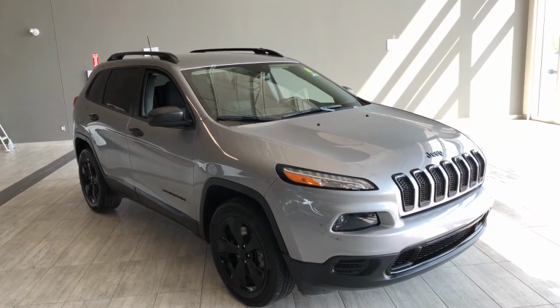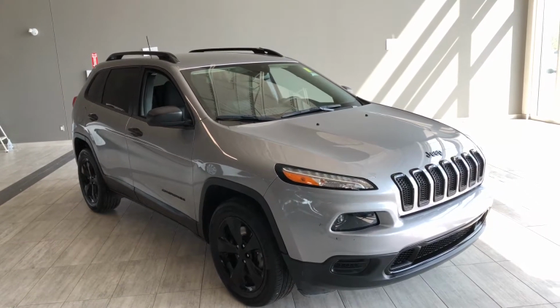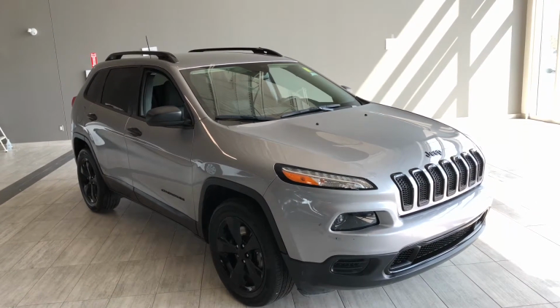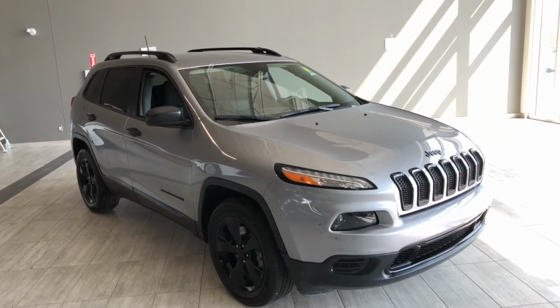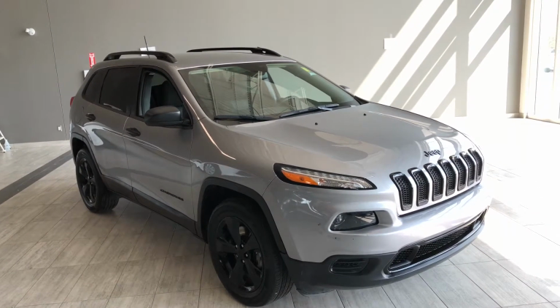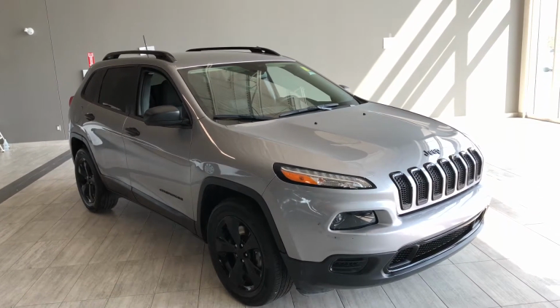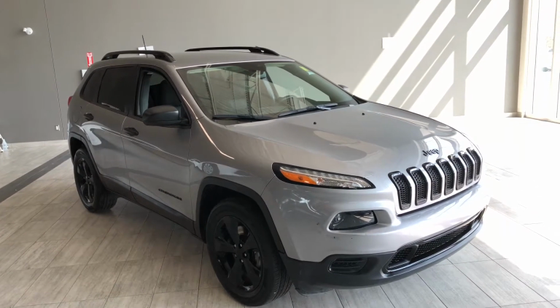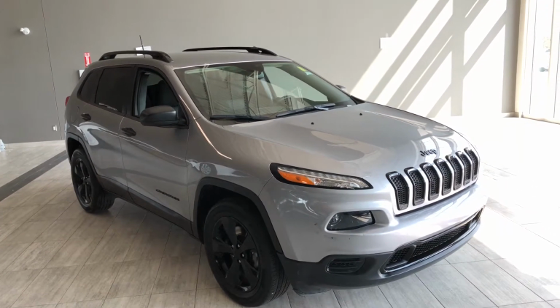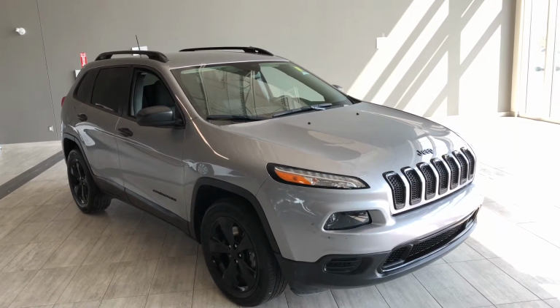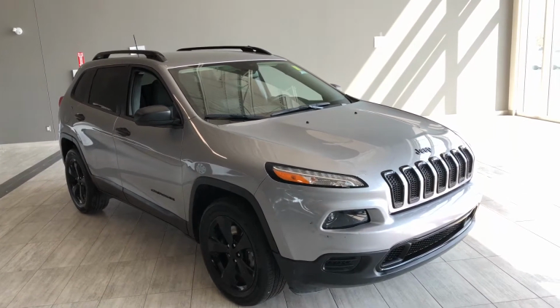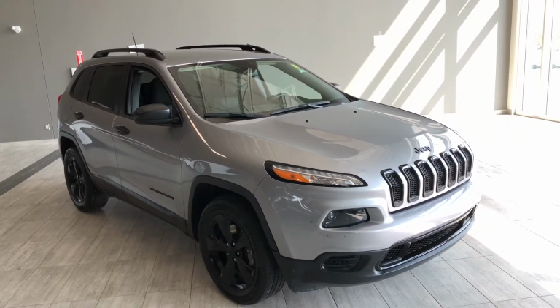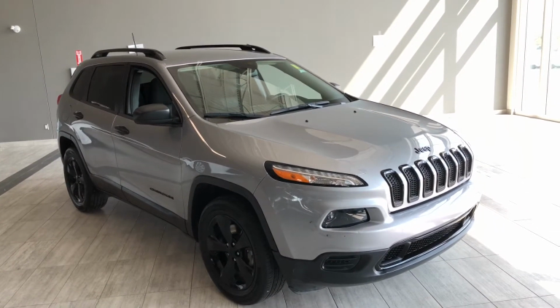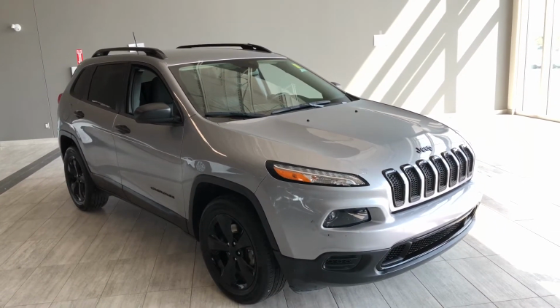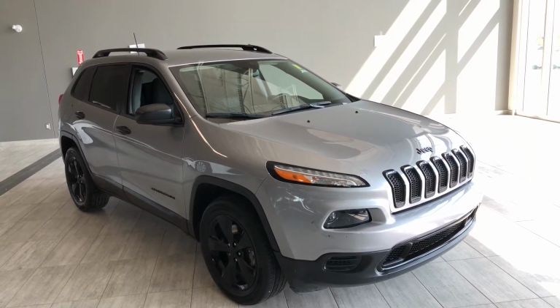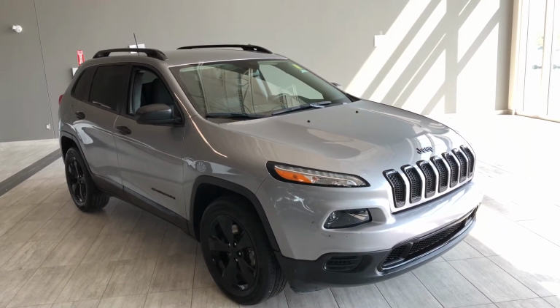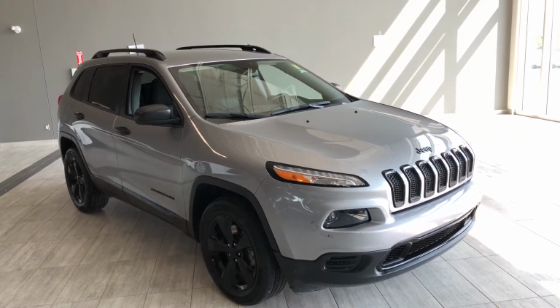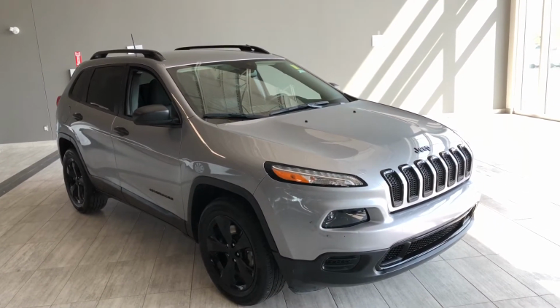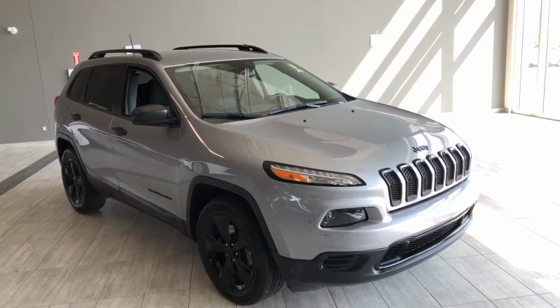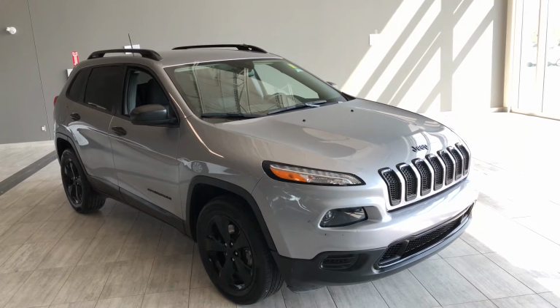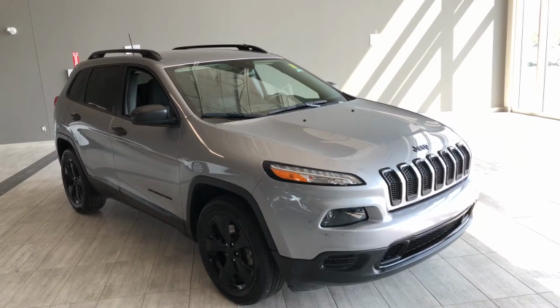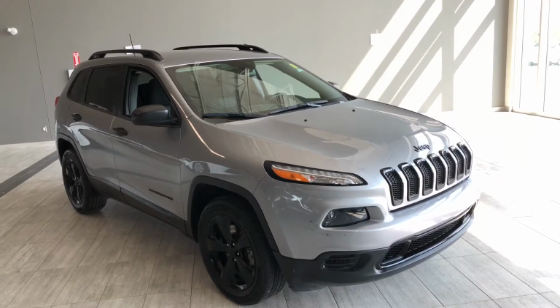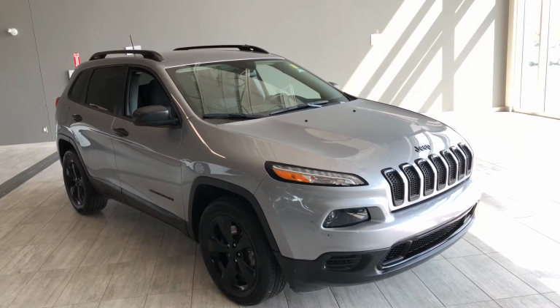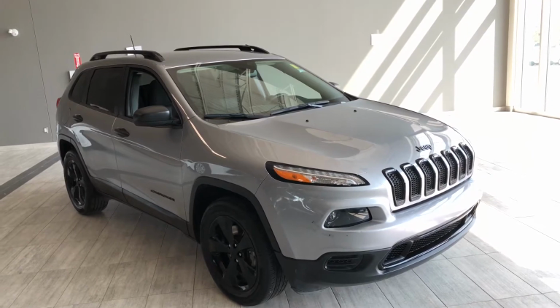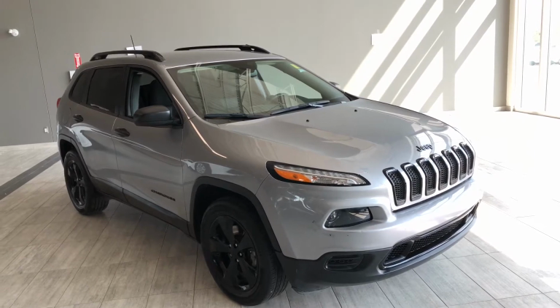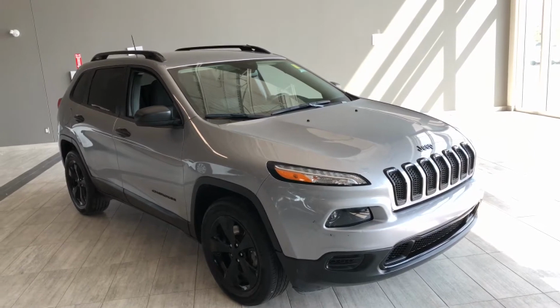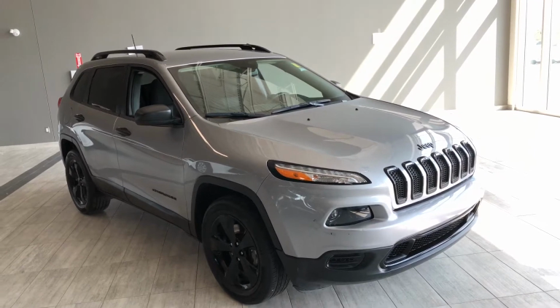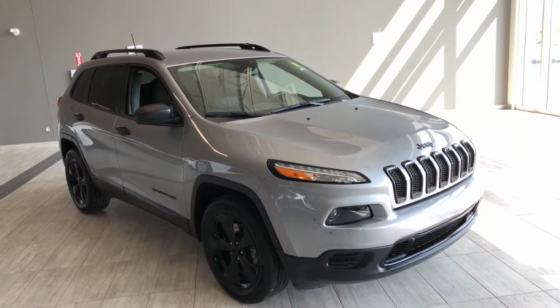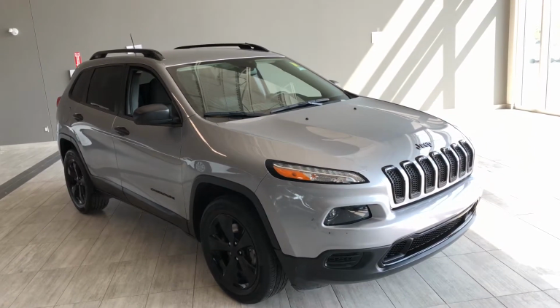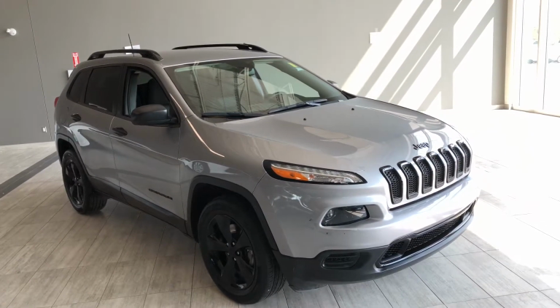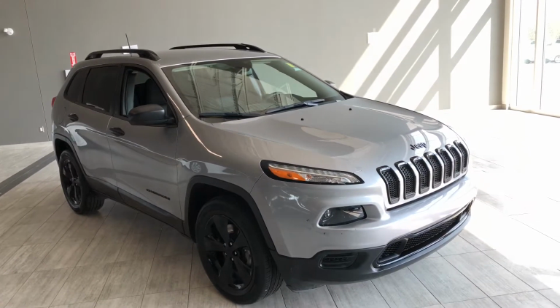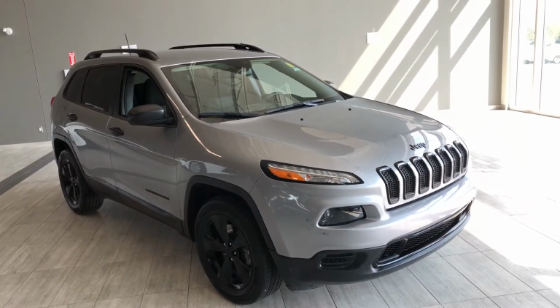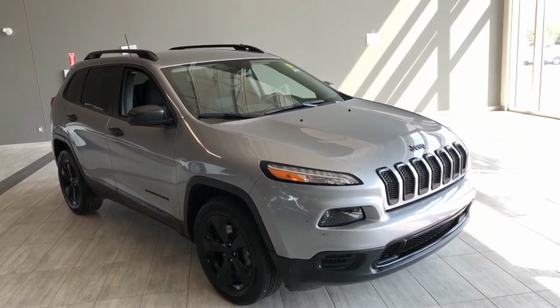Hello and welcome to another video walk around. My name is Christian. Today we're going to be looking at a 2016 Jeep Cherokee Sport.